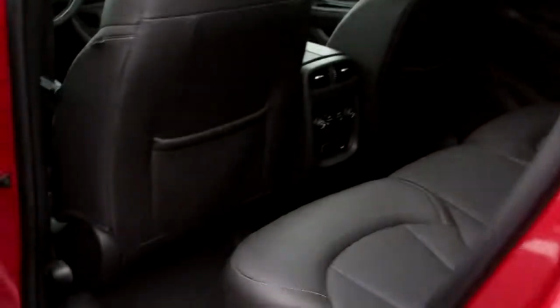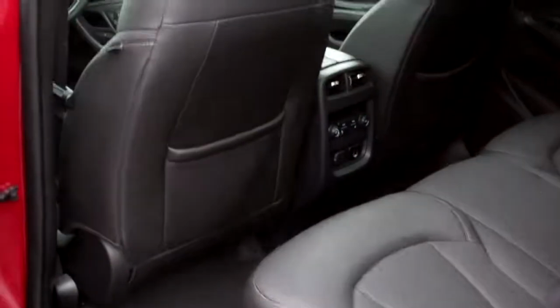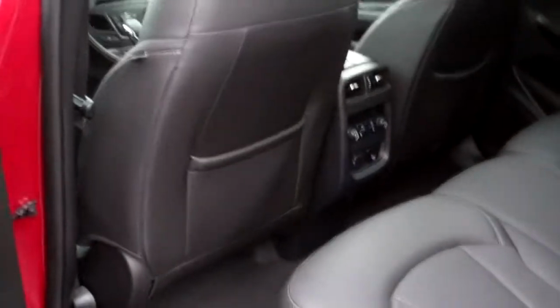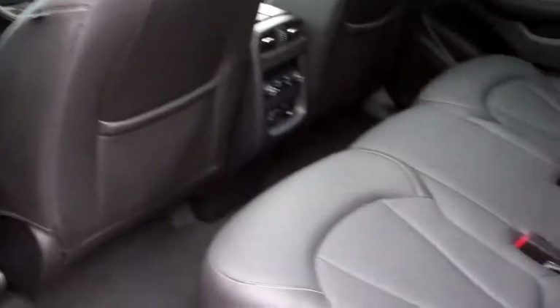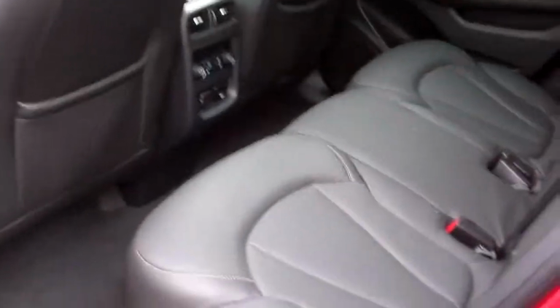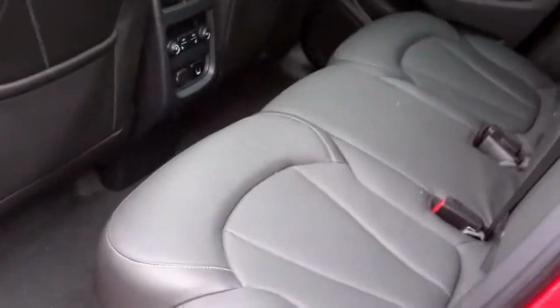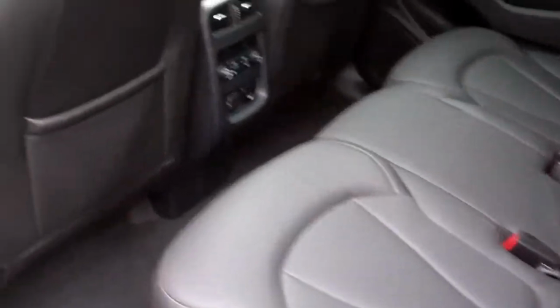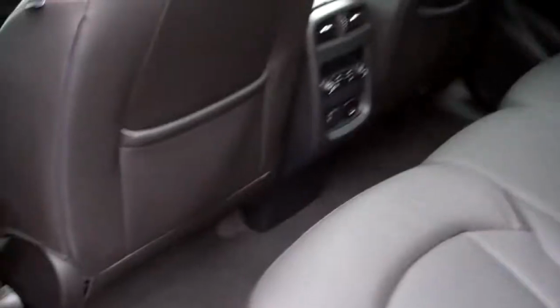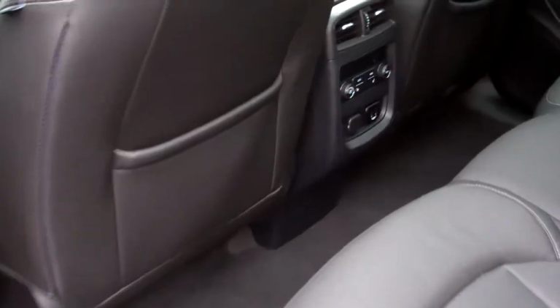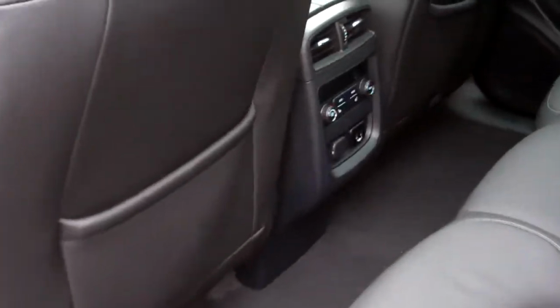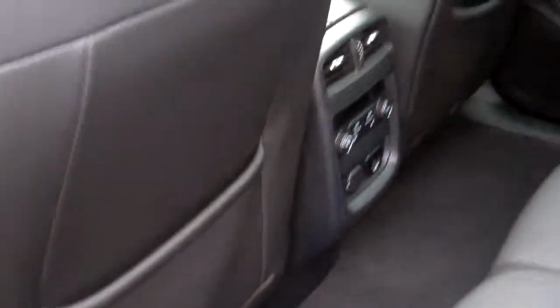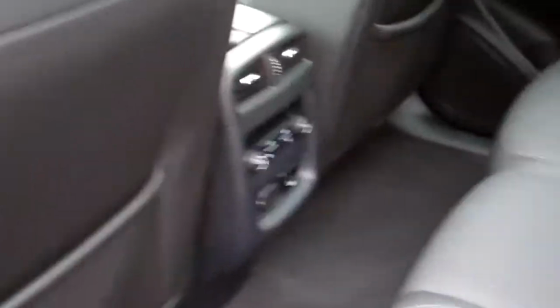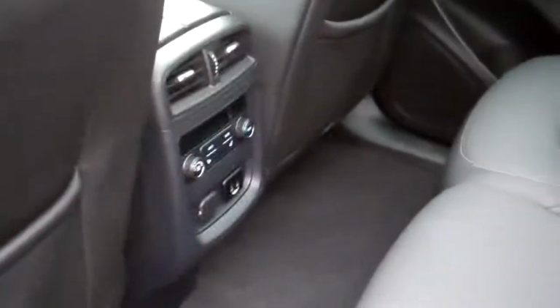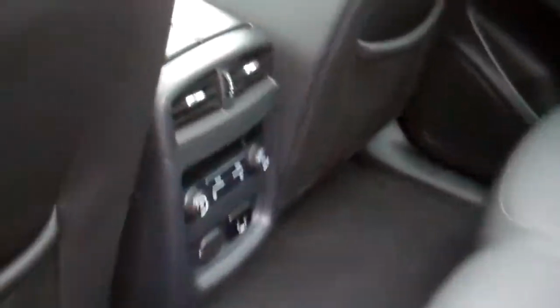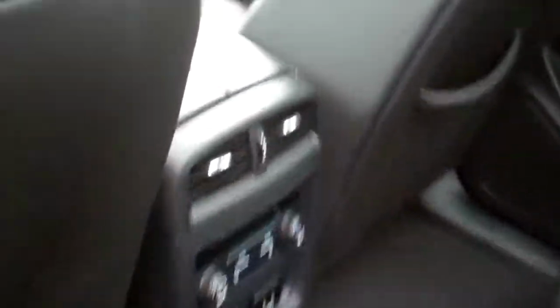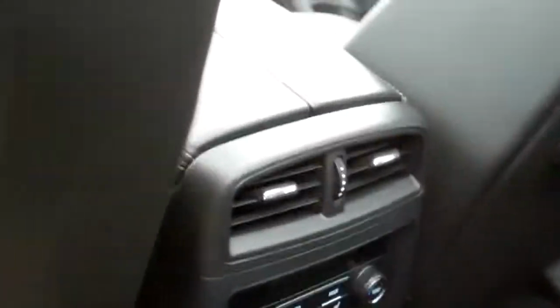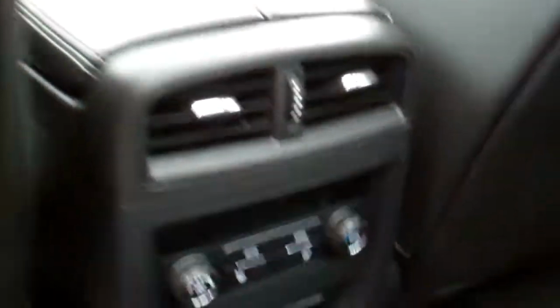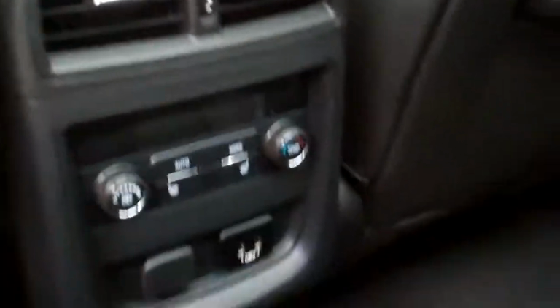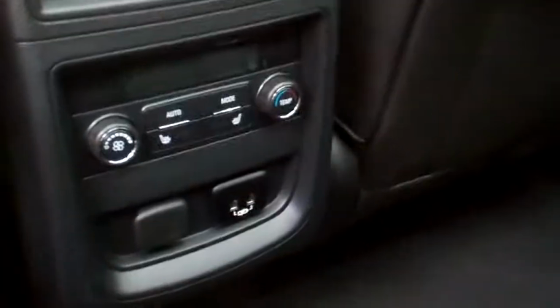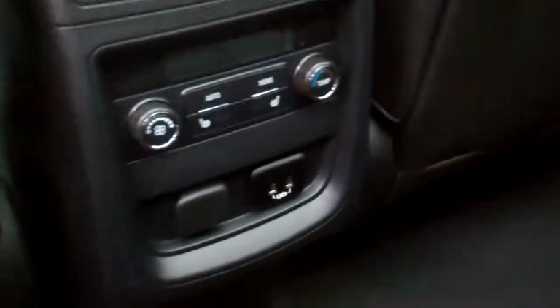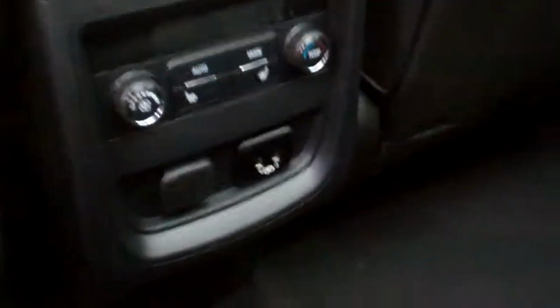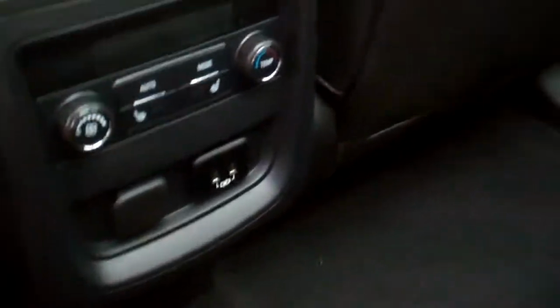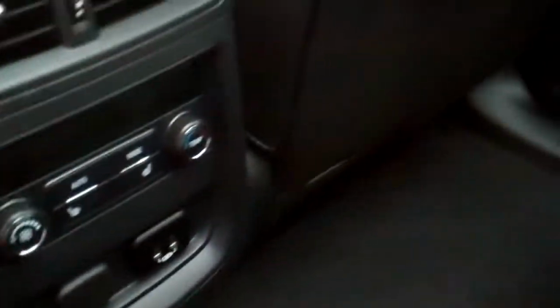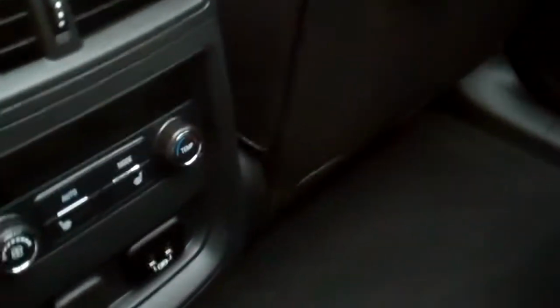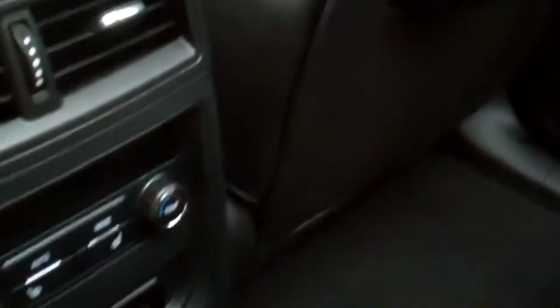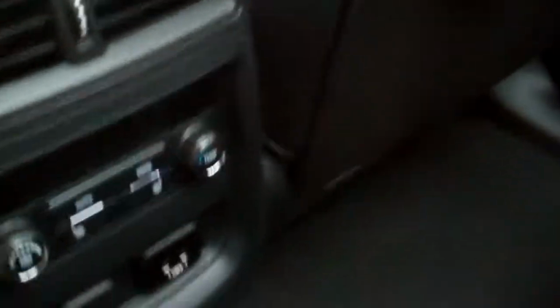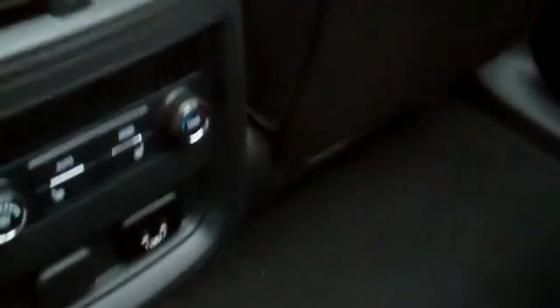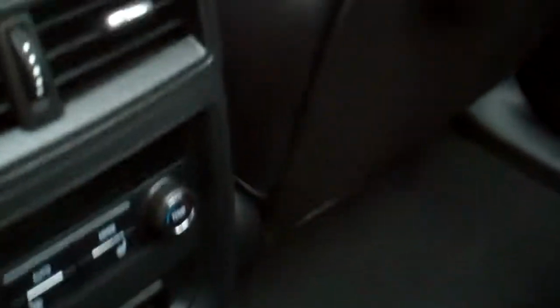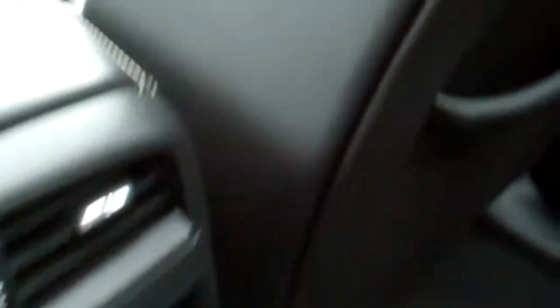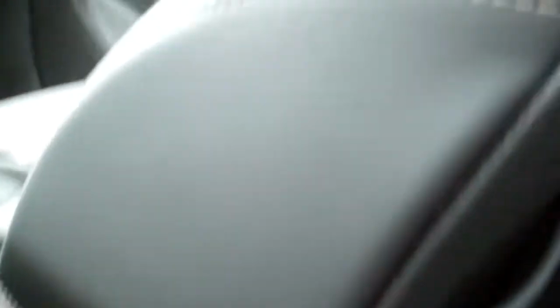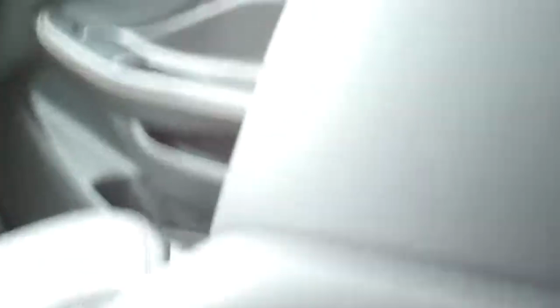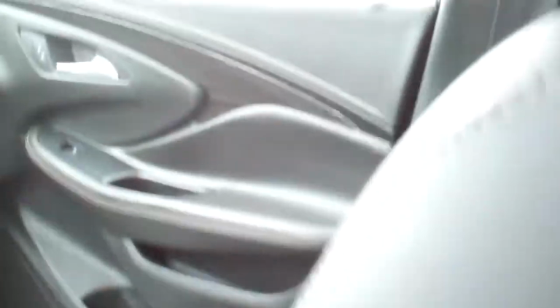Black leather, nice and clean. Good room back here. You've got heated seats back here and controls for the heat and air.